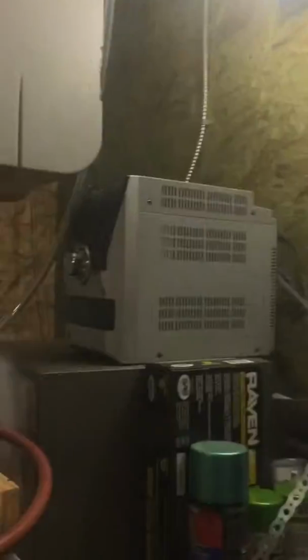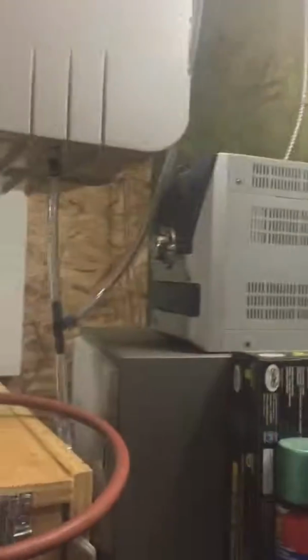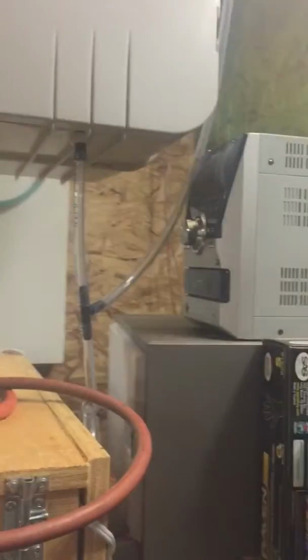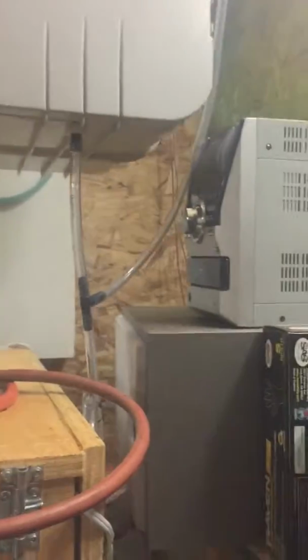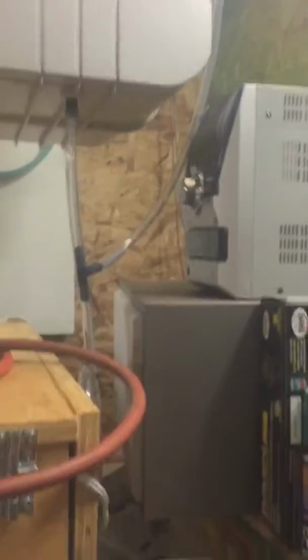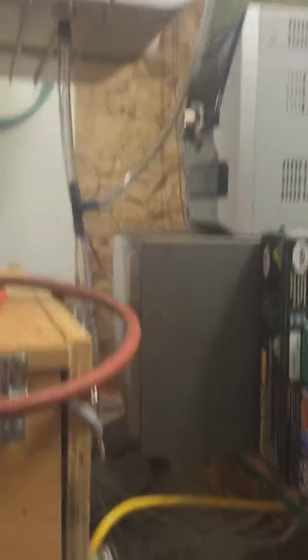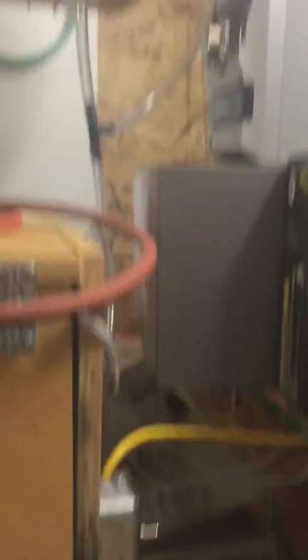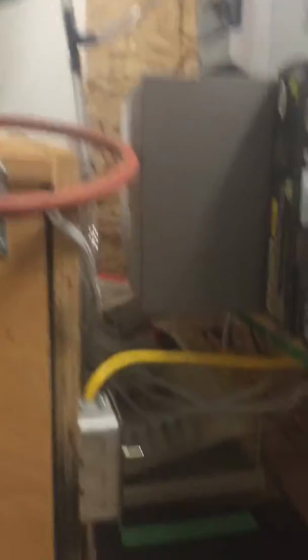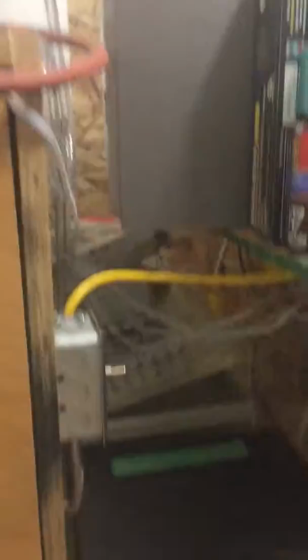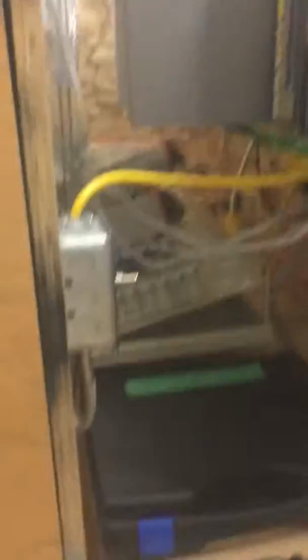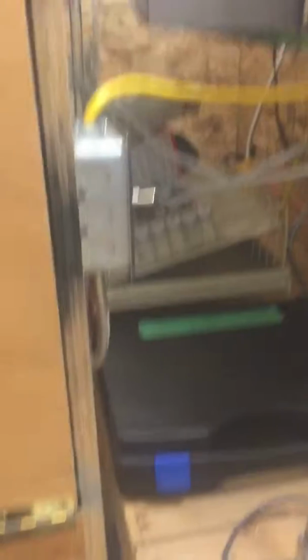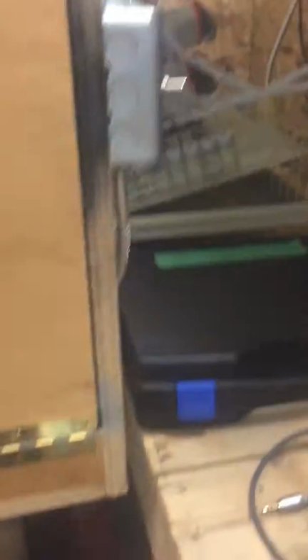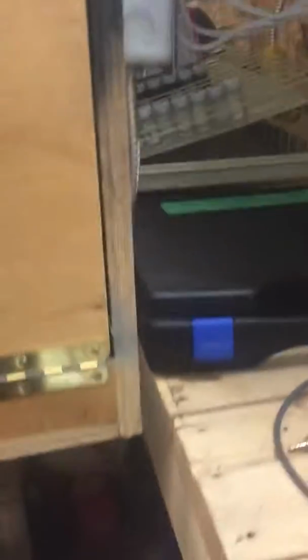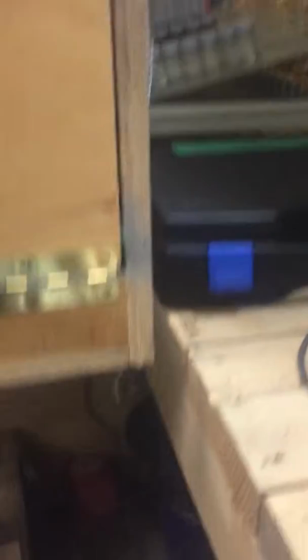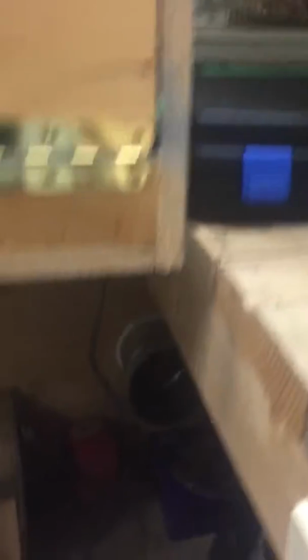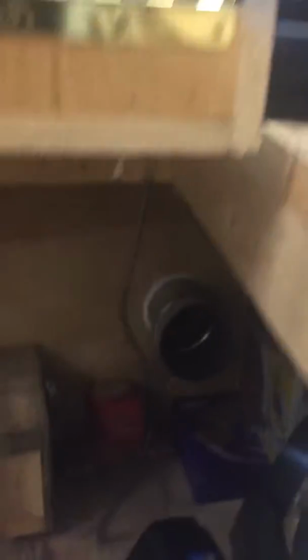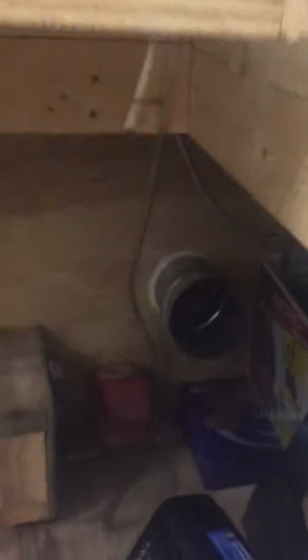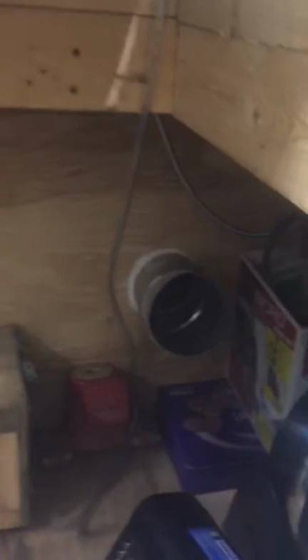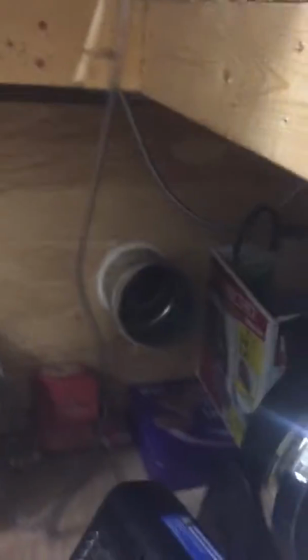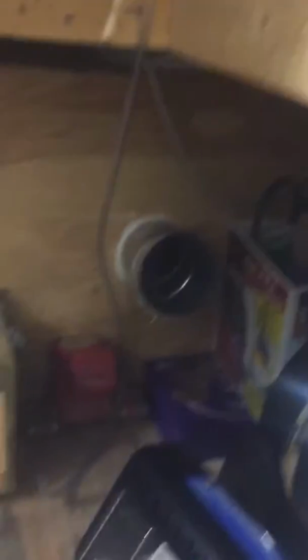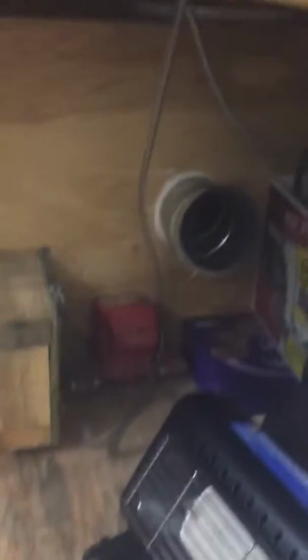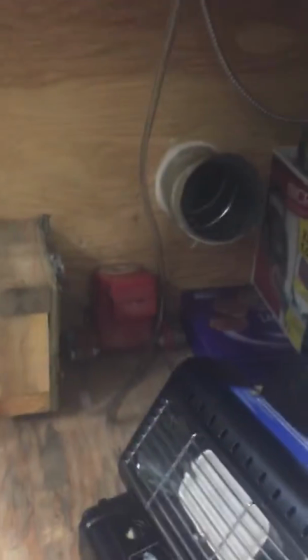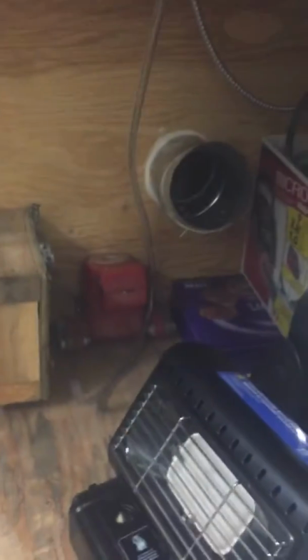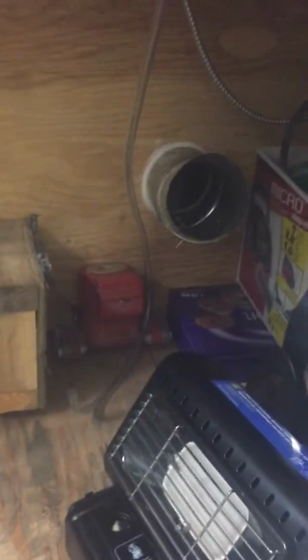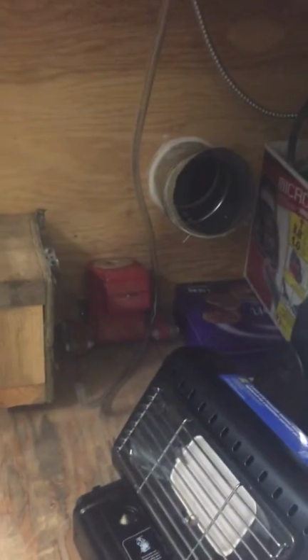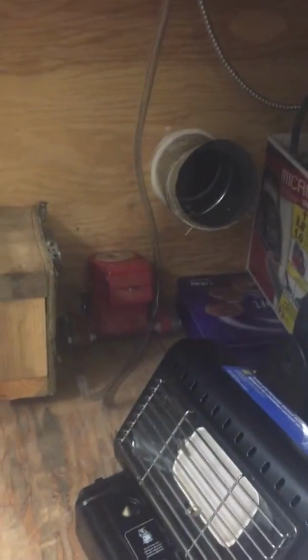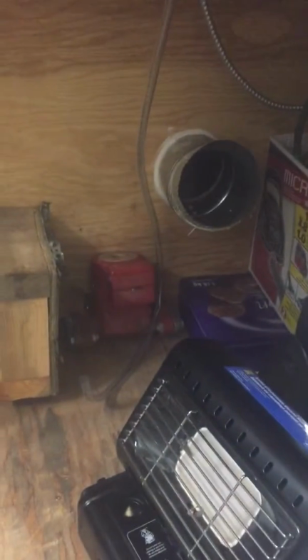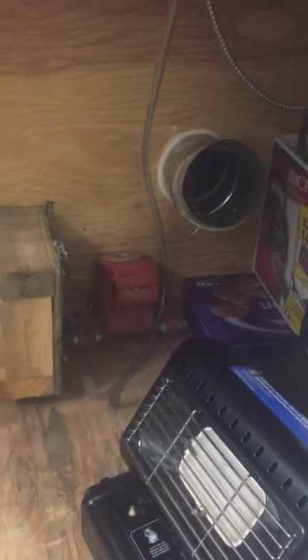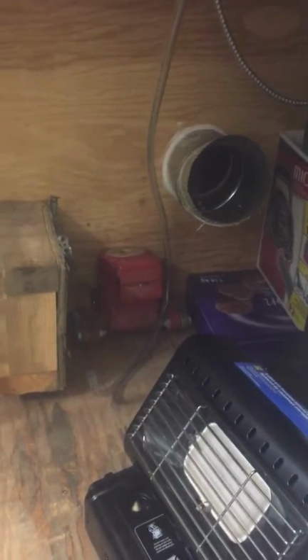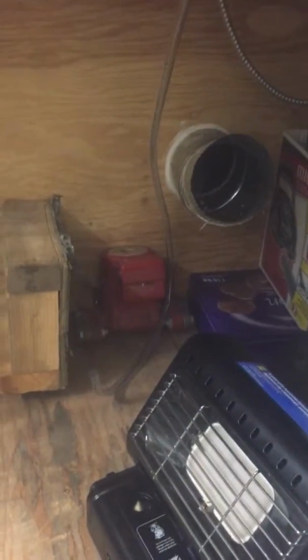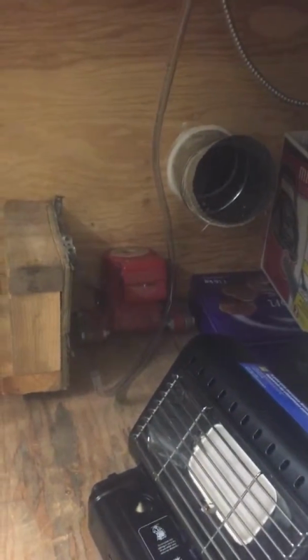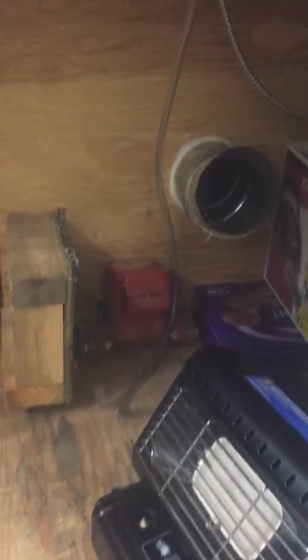There's my condensate drain. It just runs down to the floor underneath my paint booth next to a bunch of junk.